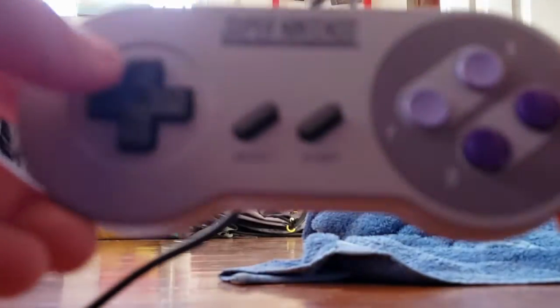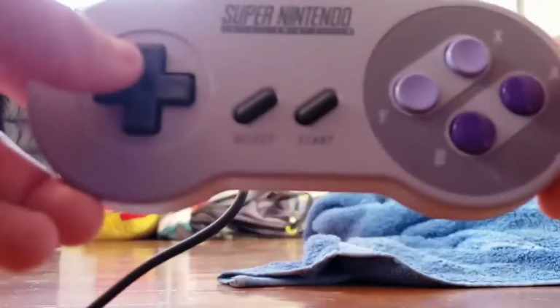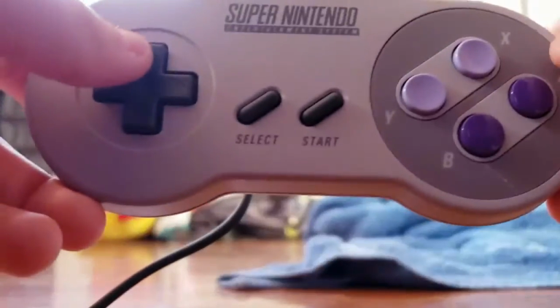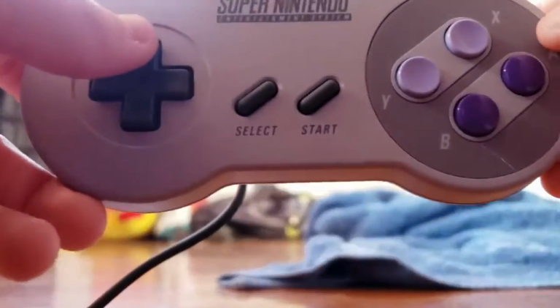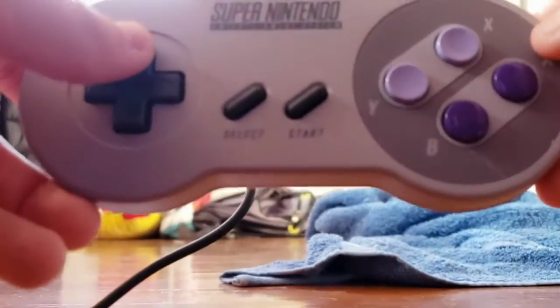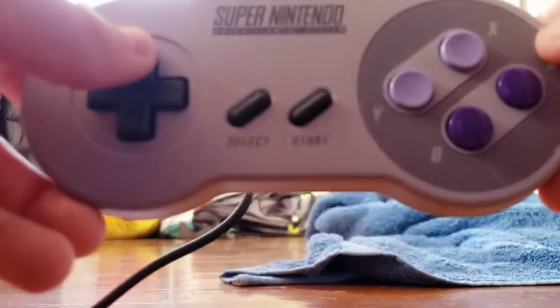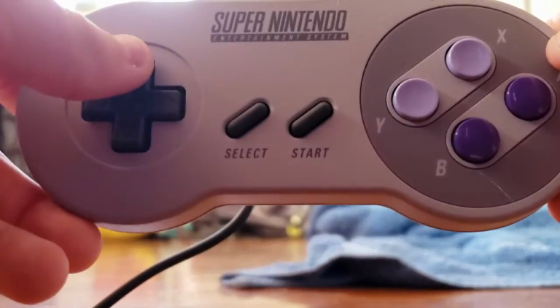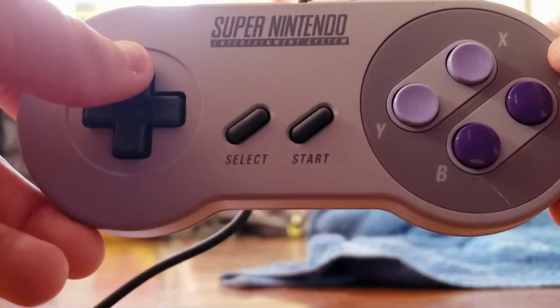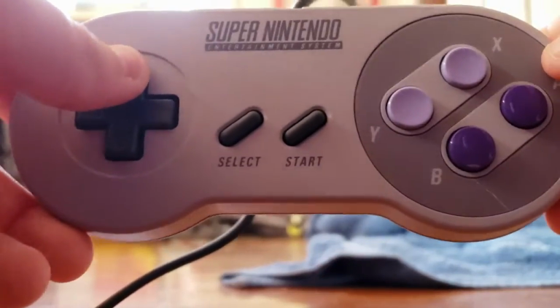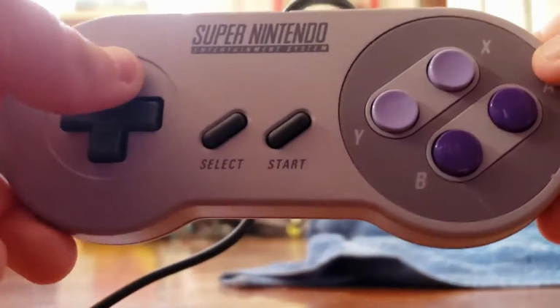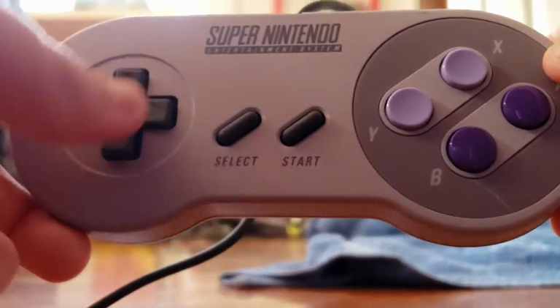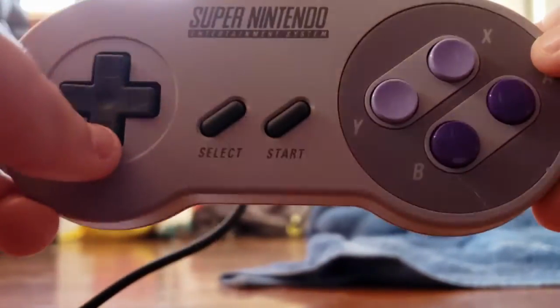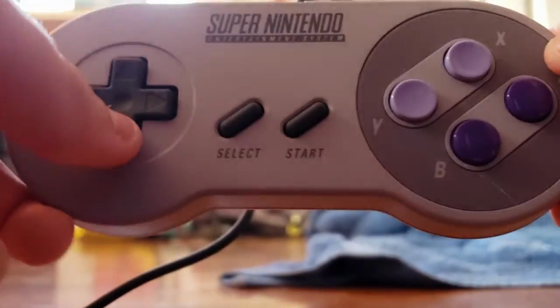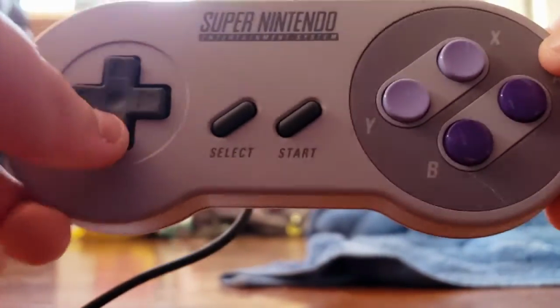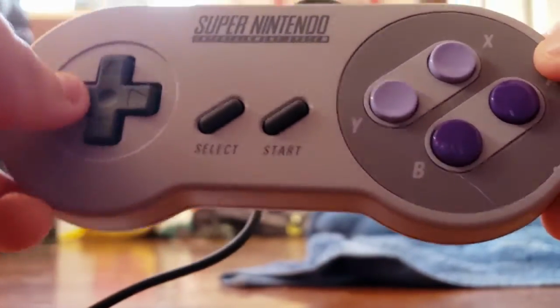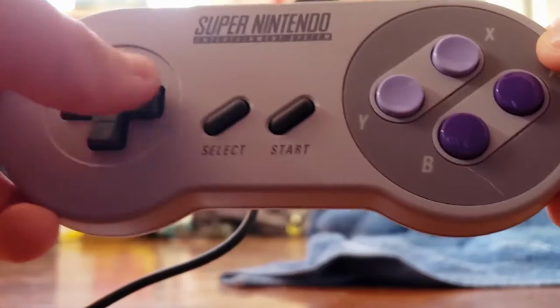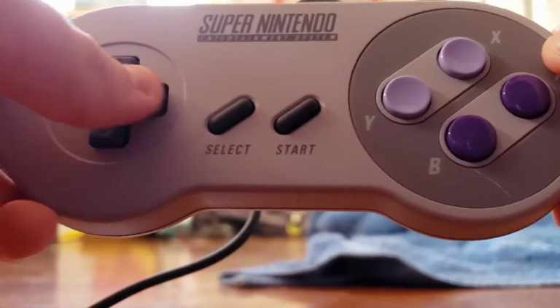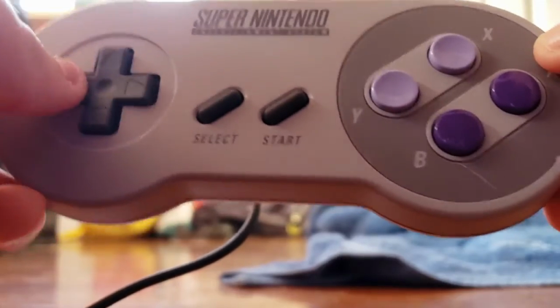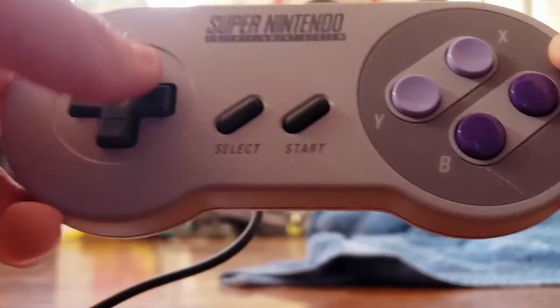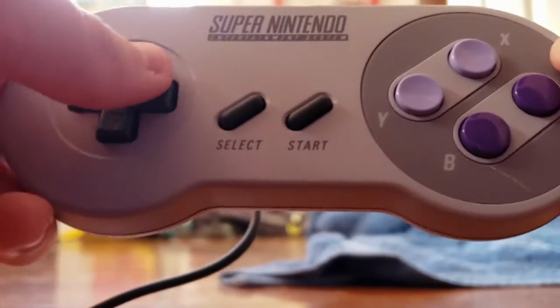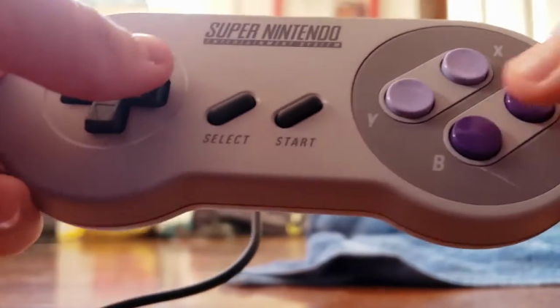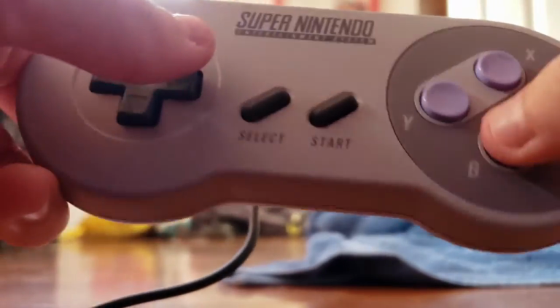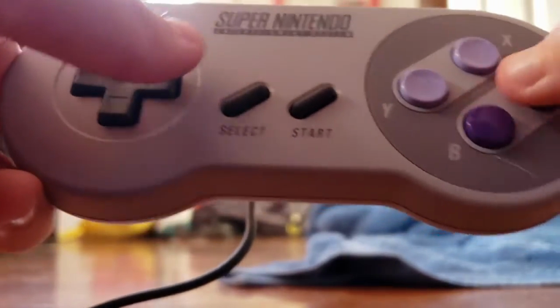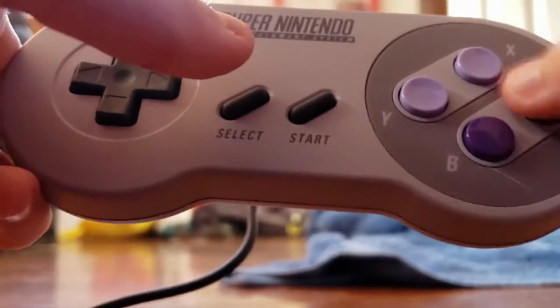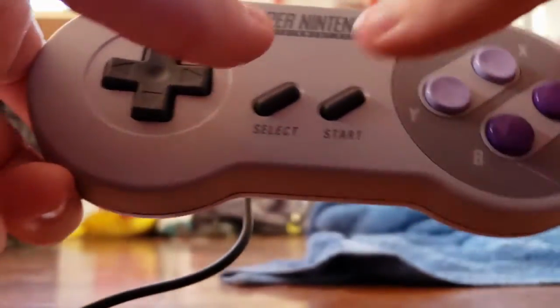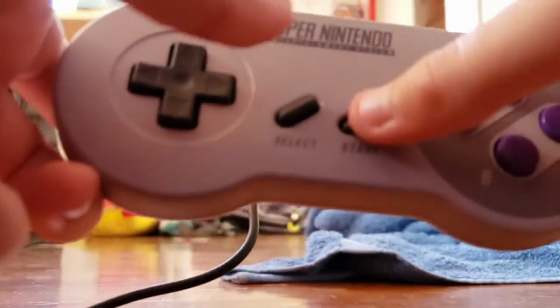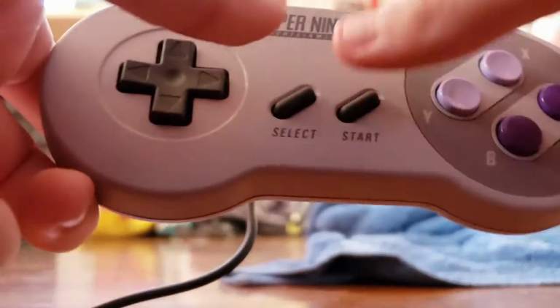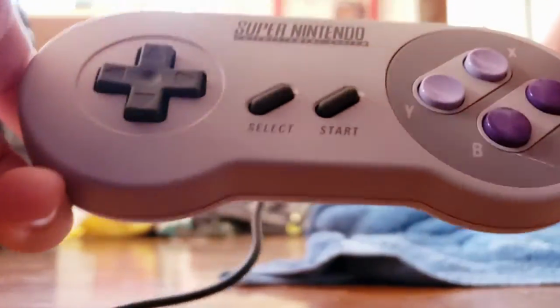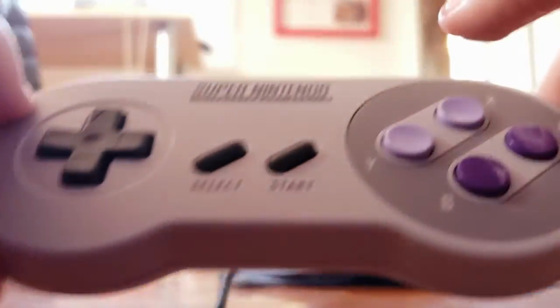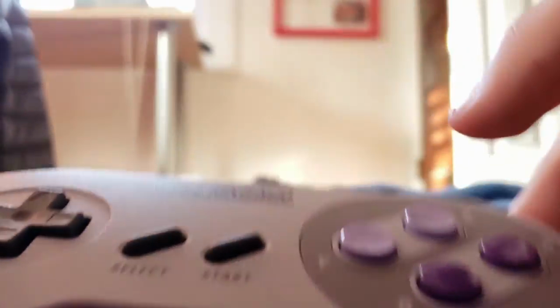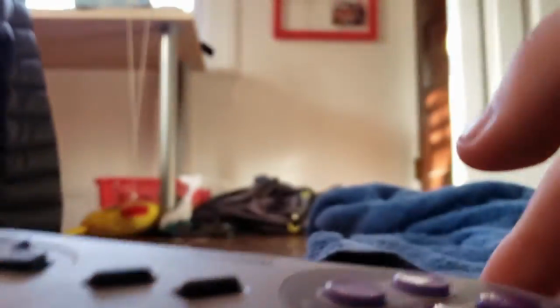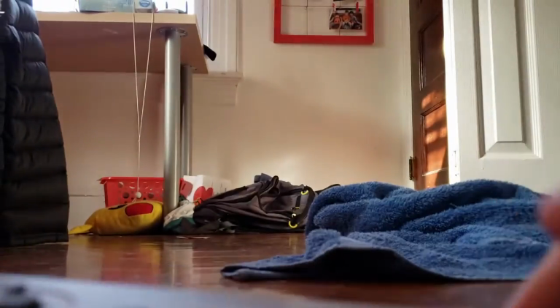The Konami code is where you take your controller and enter: up, up, down, down, left, right, left, right, B, A, start — on Konami games.